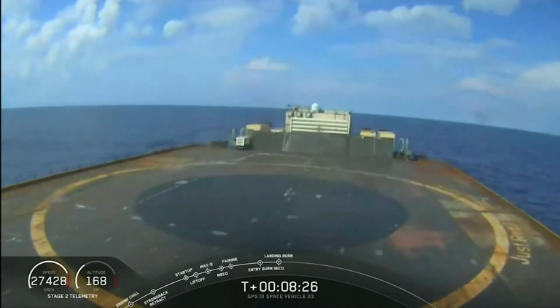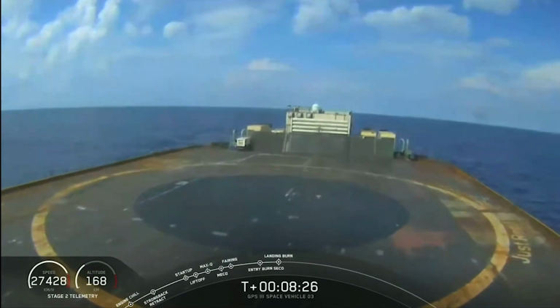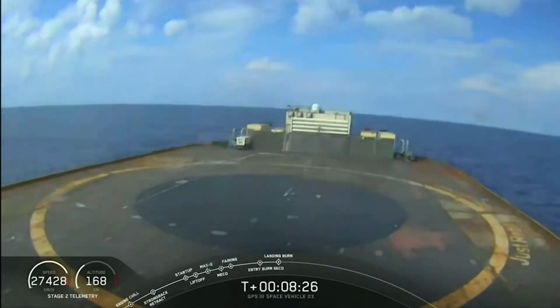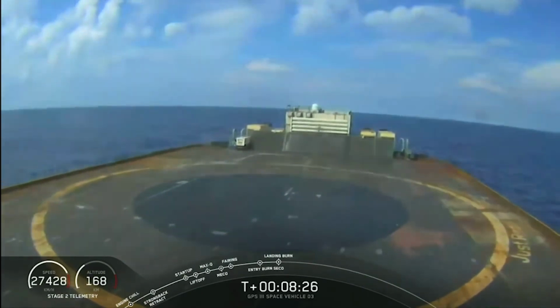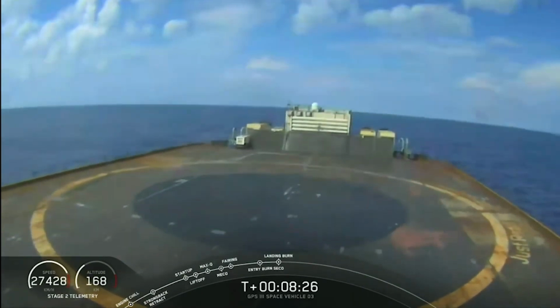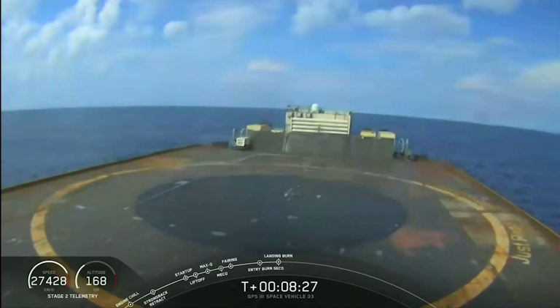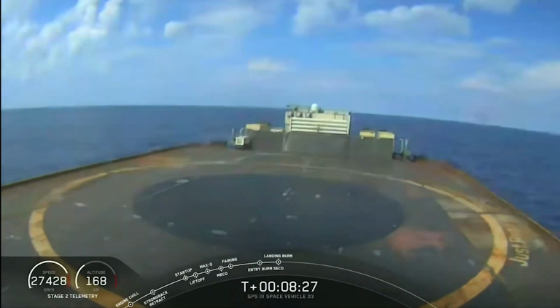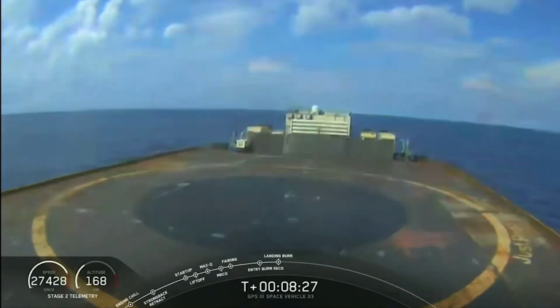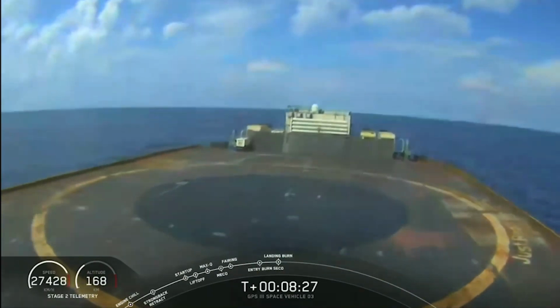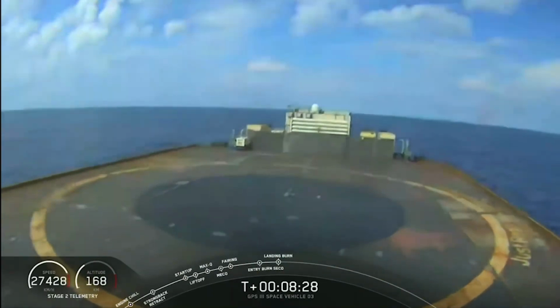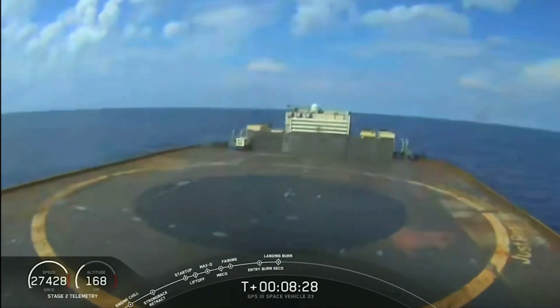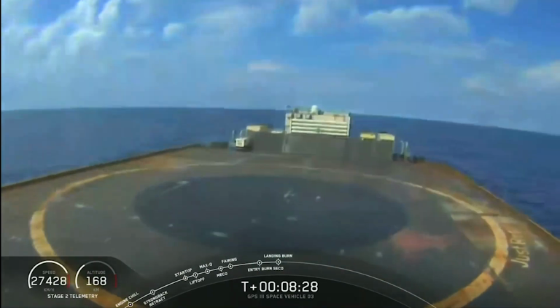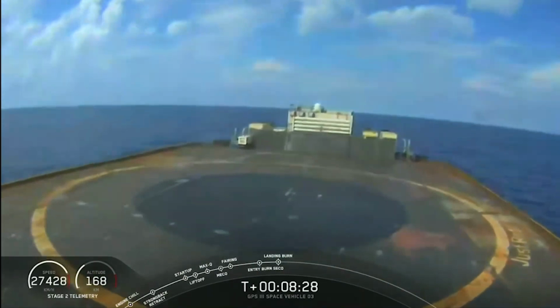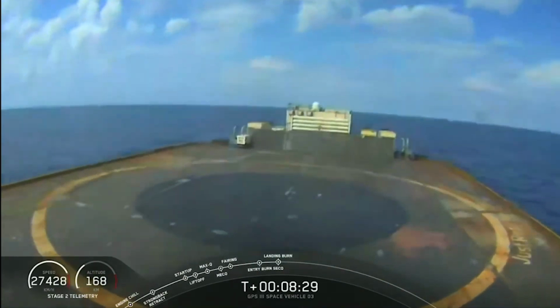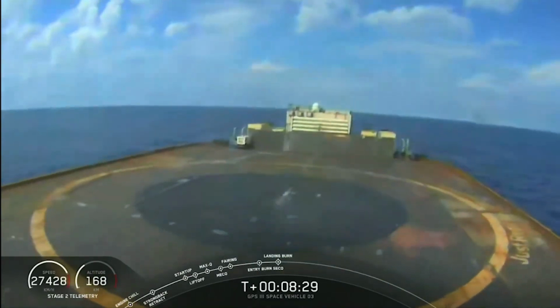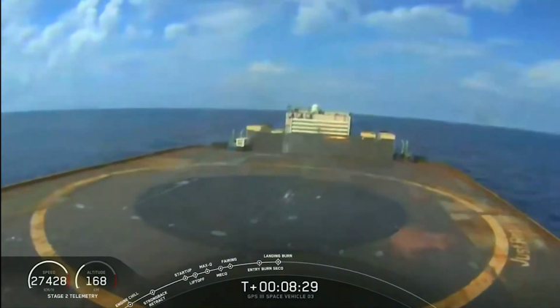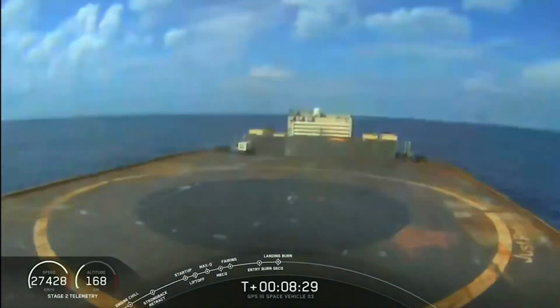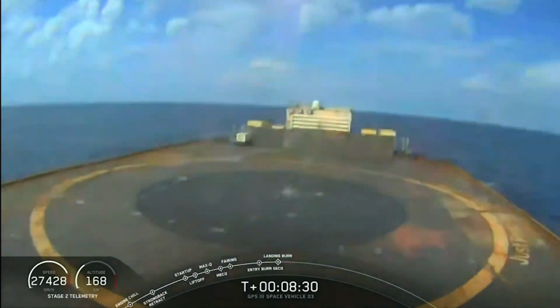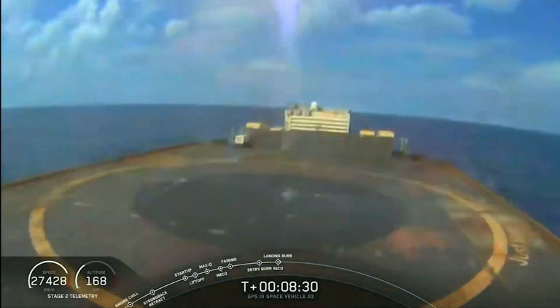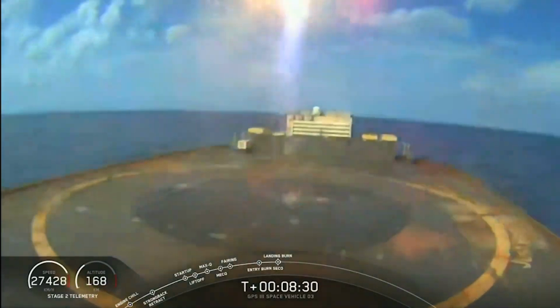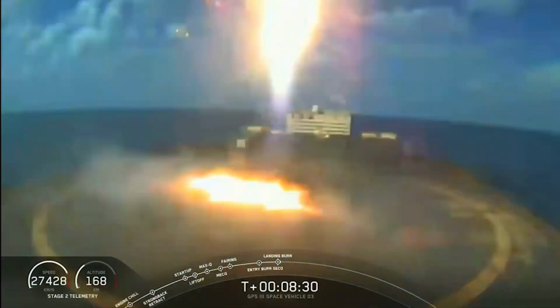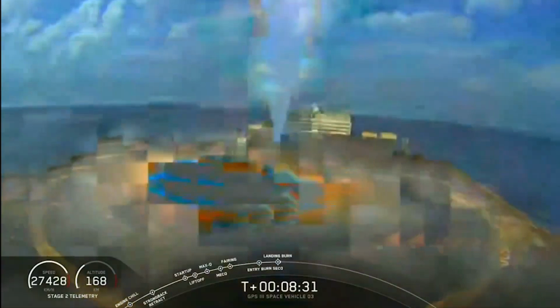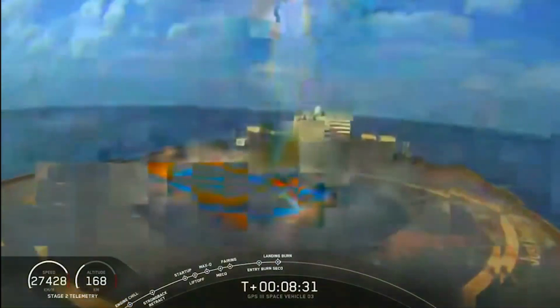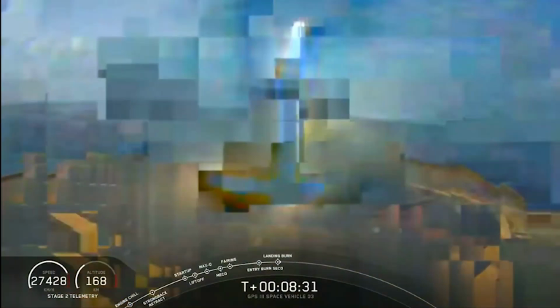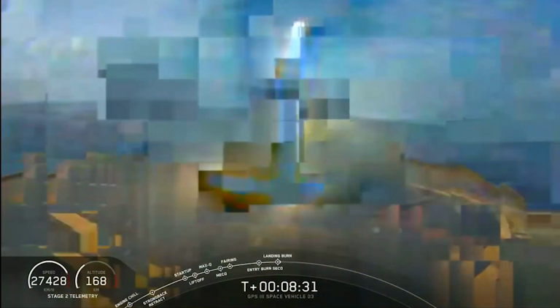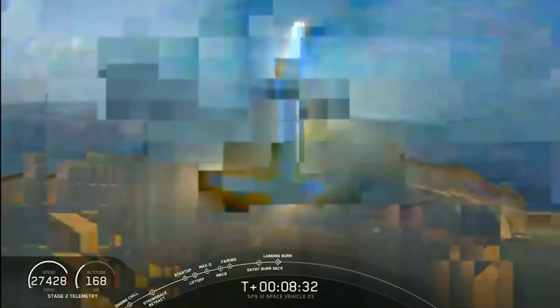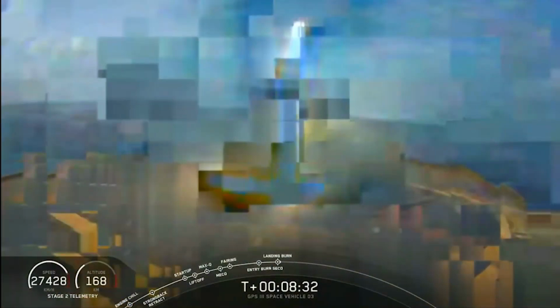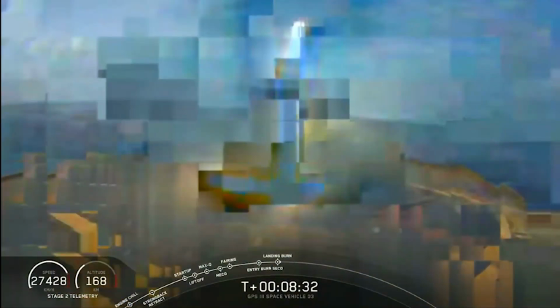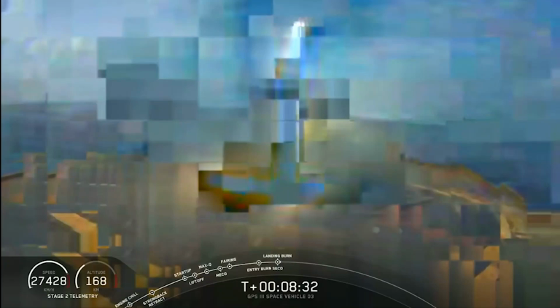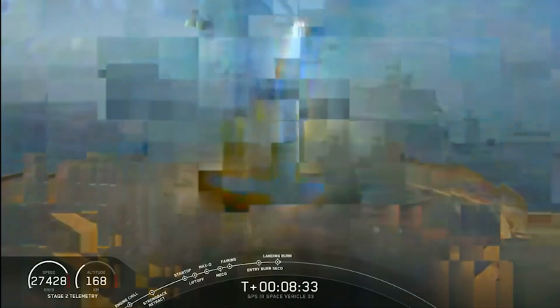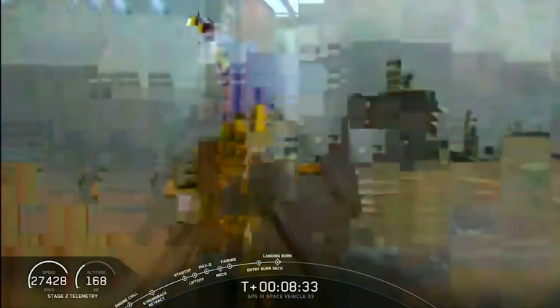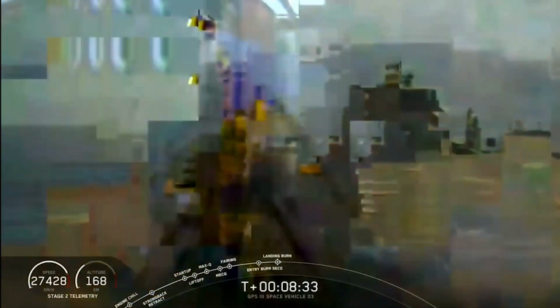Nominal parking orbit — that's exactly what we want to hear. Landing leg deployment looks like right down the center.